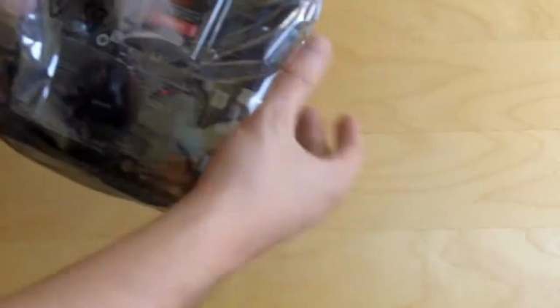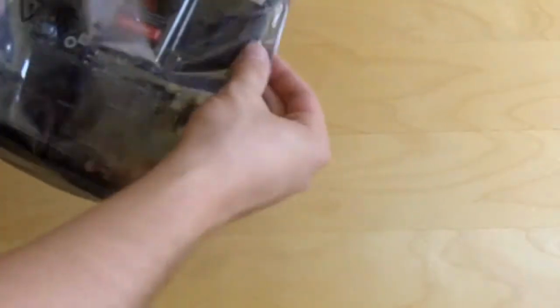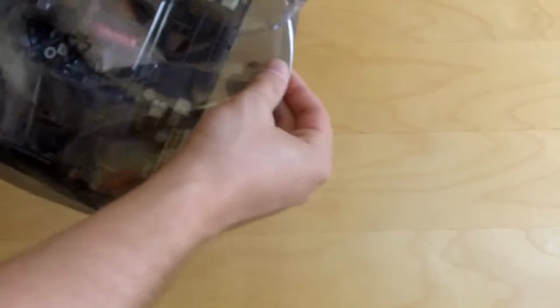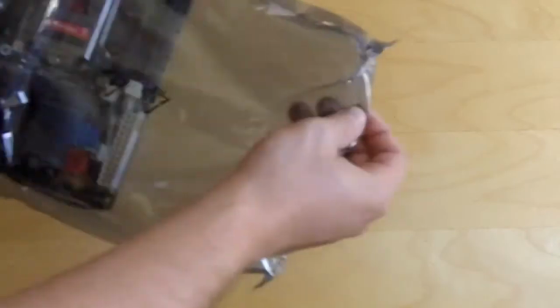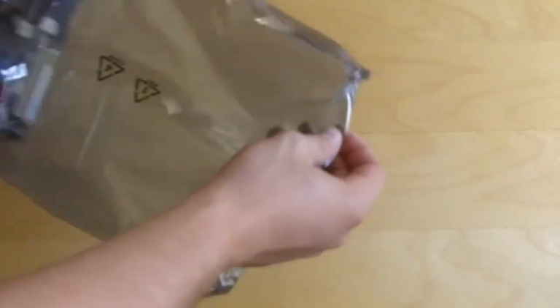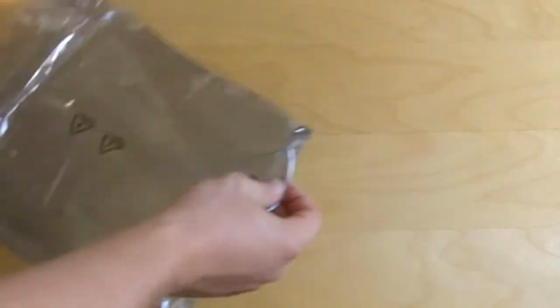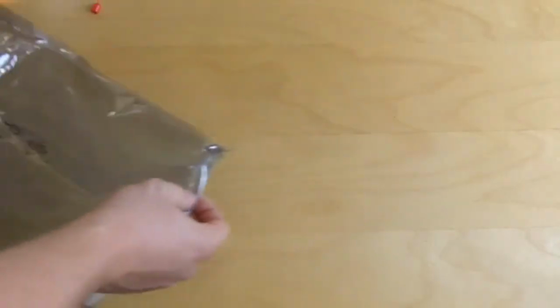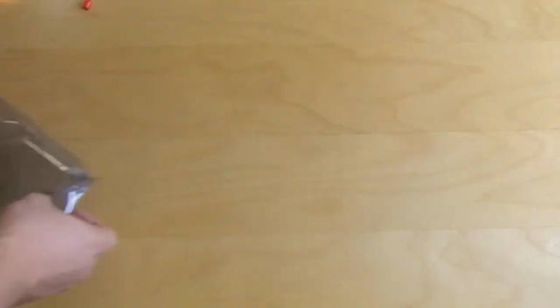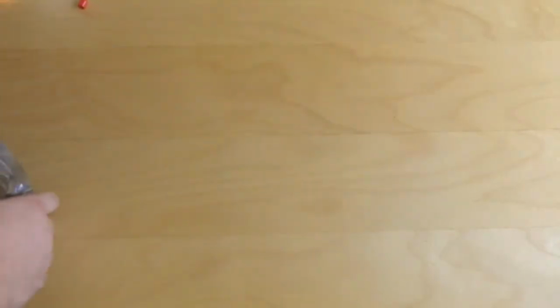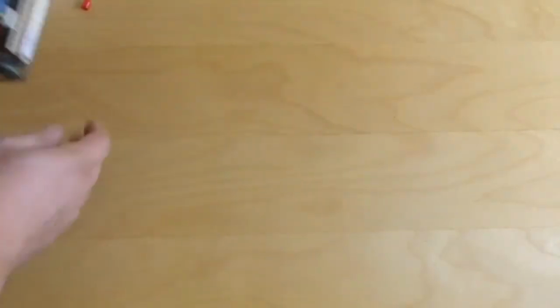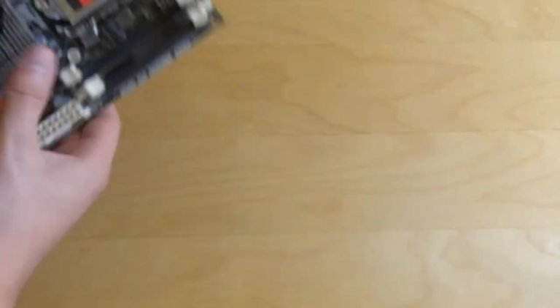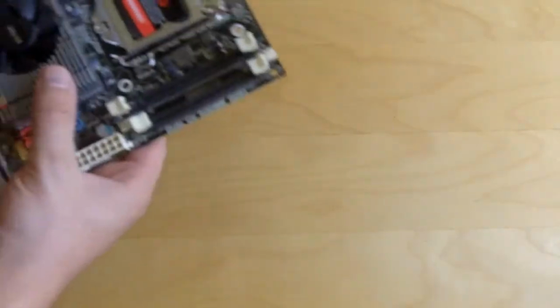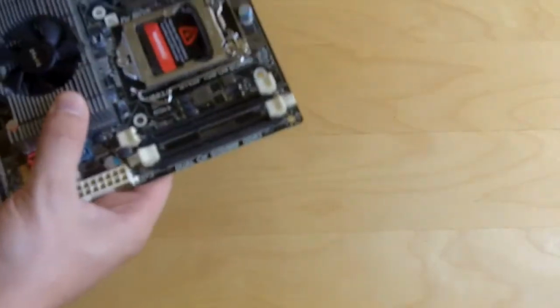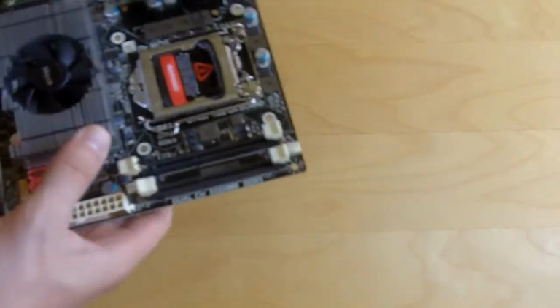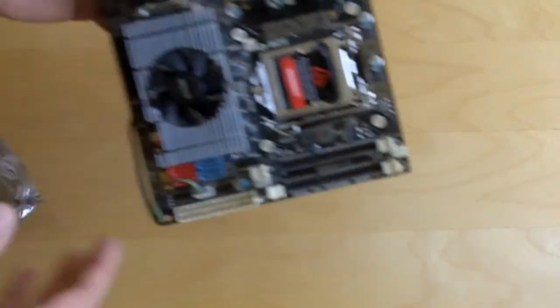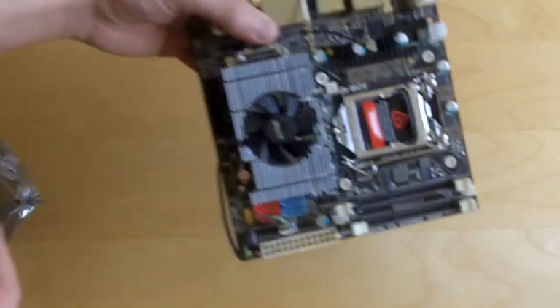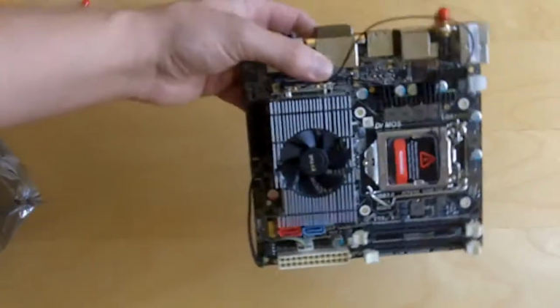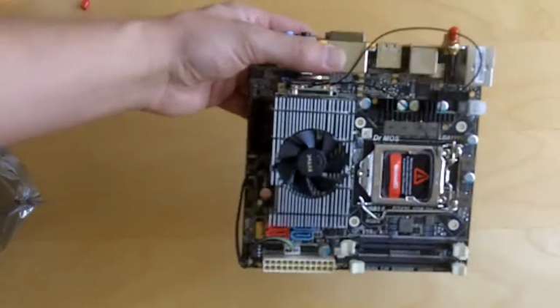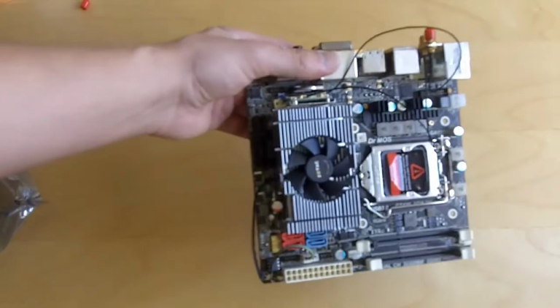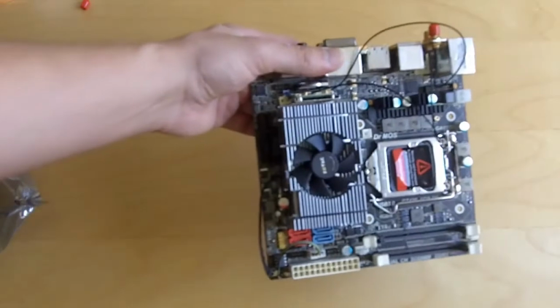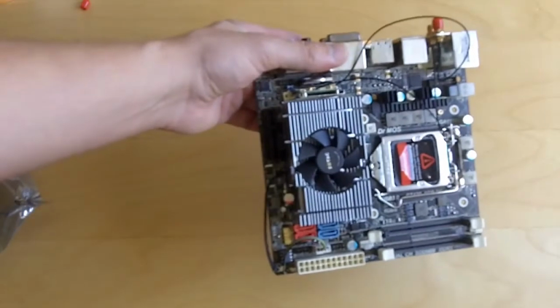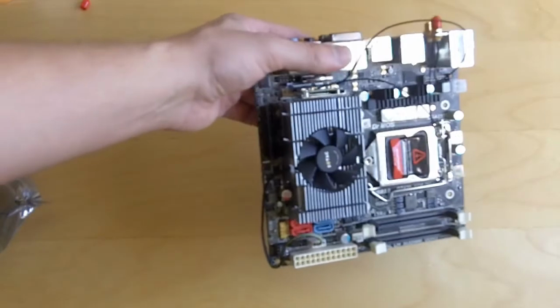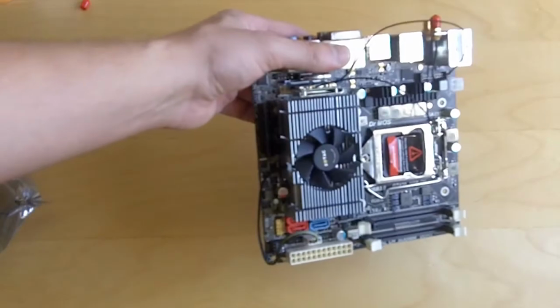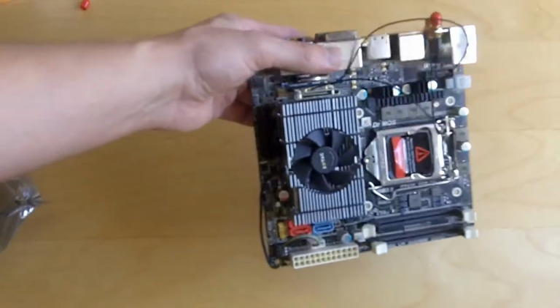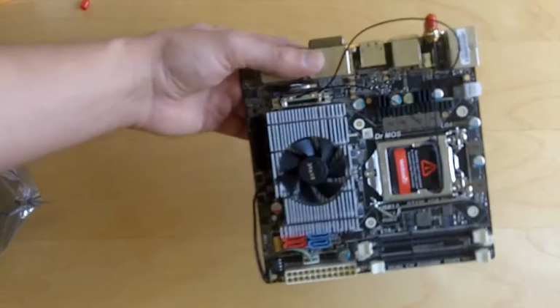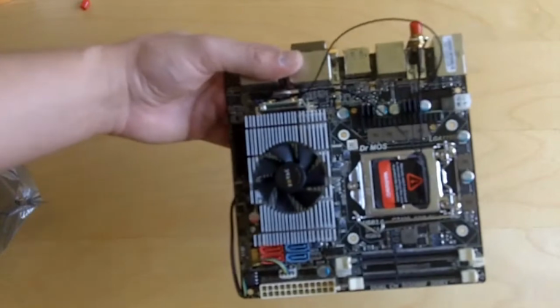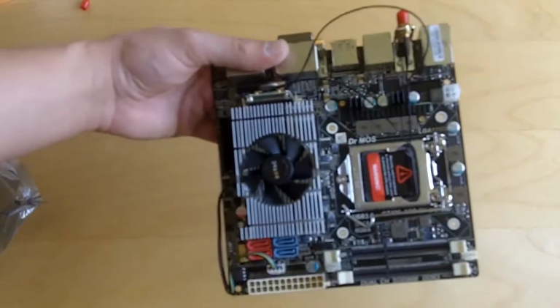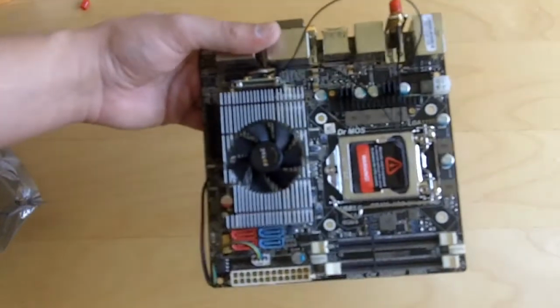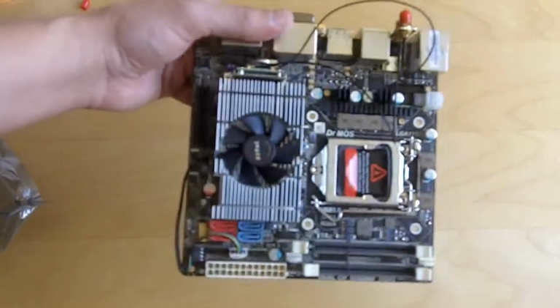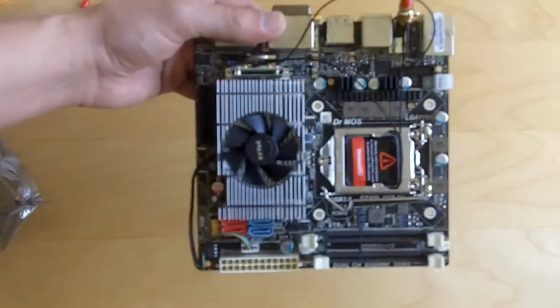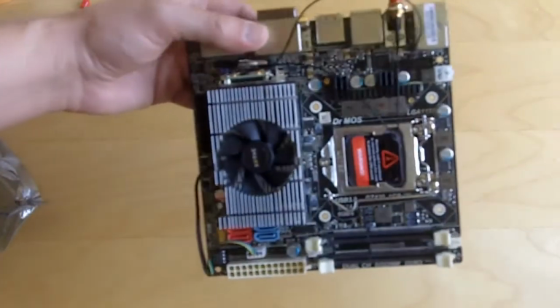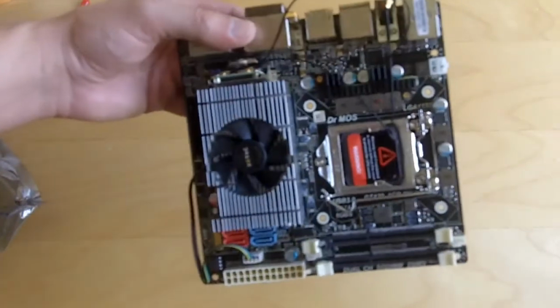Opening it up, you can take a look. Since this is so small, you're not going to see a lot of styling on the board itself.